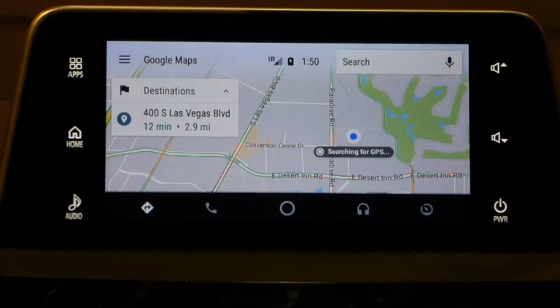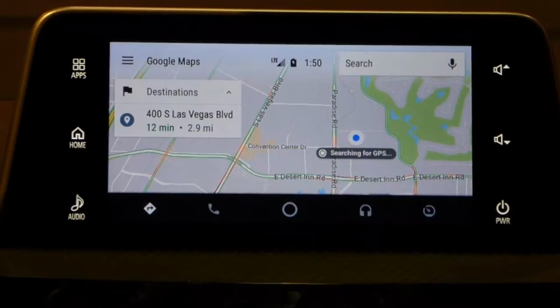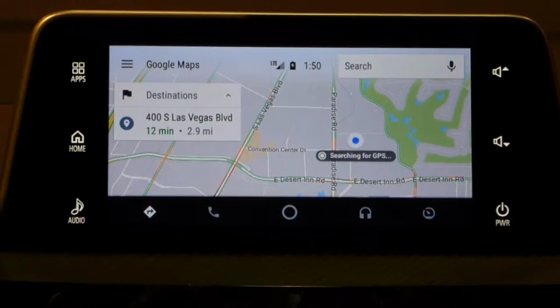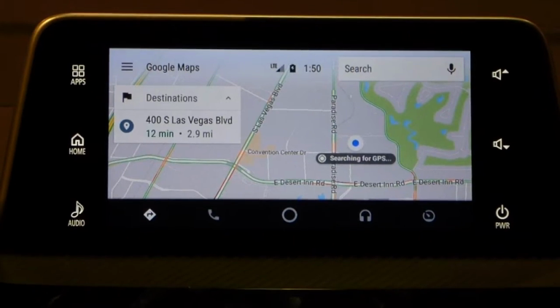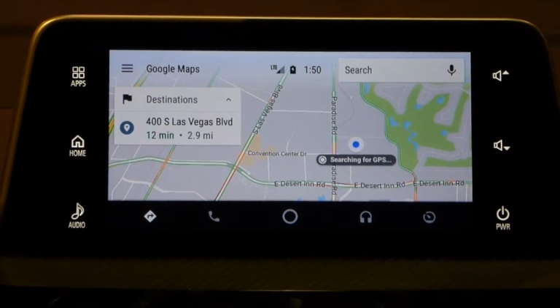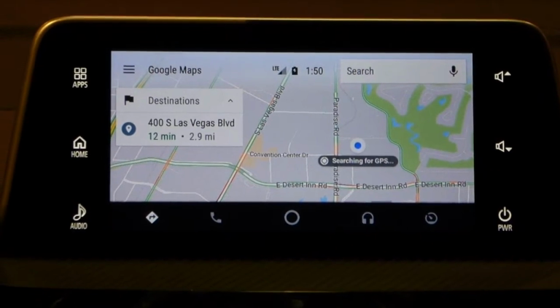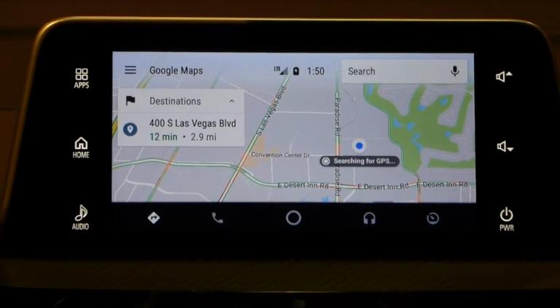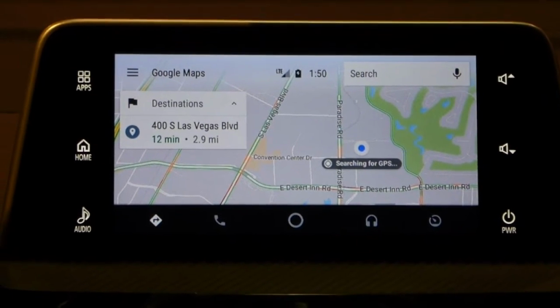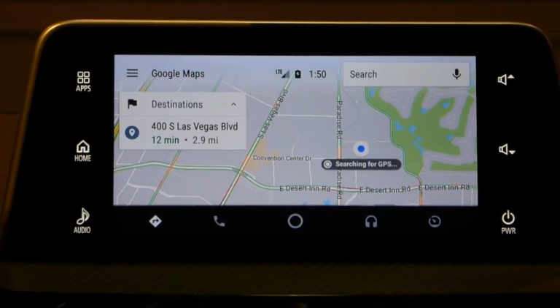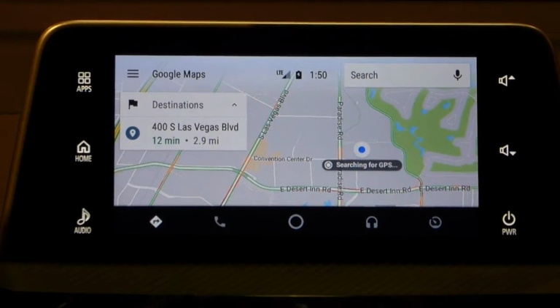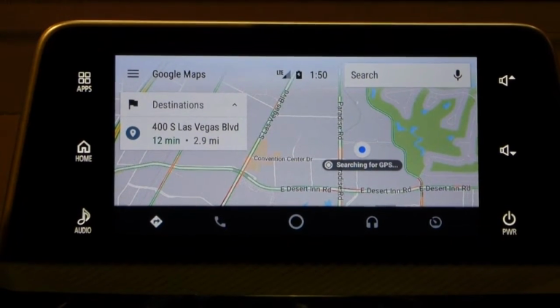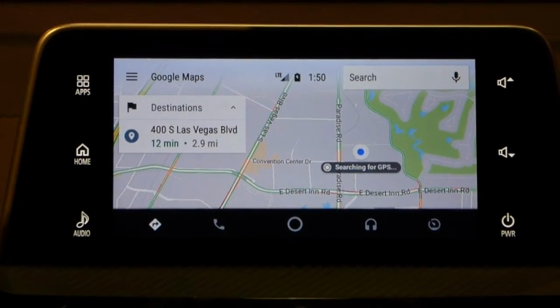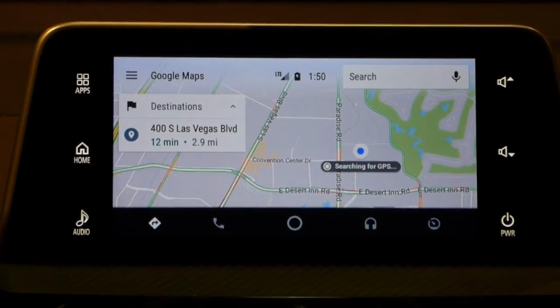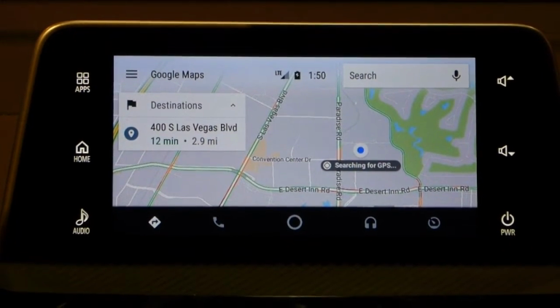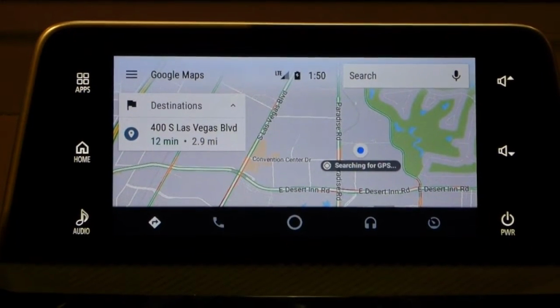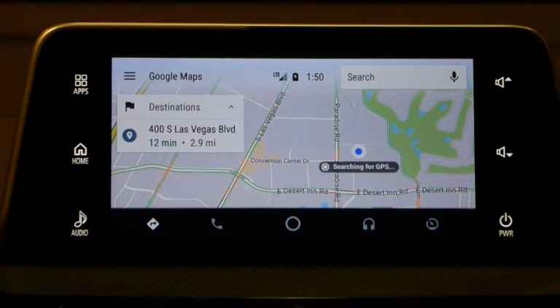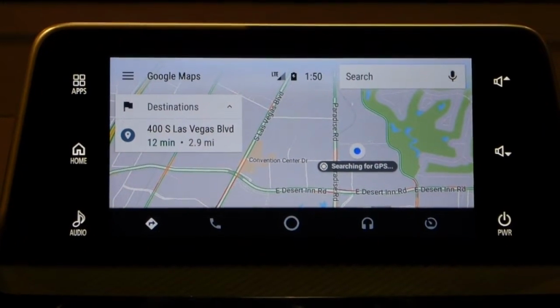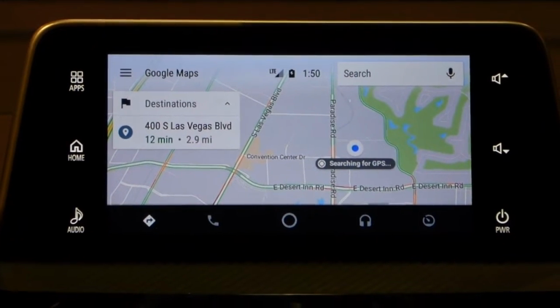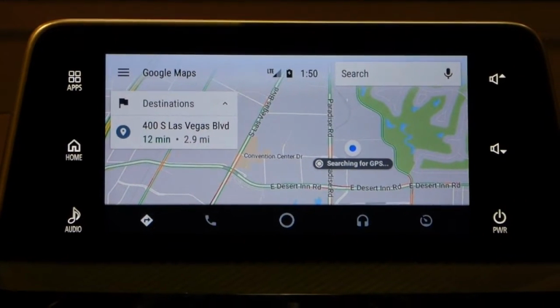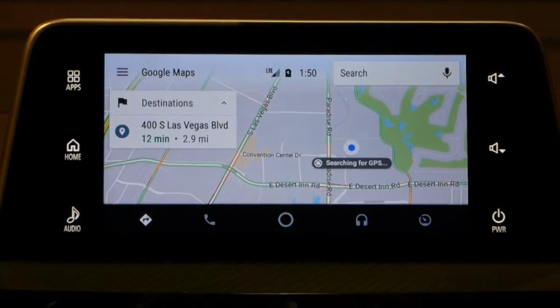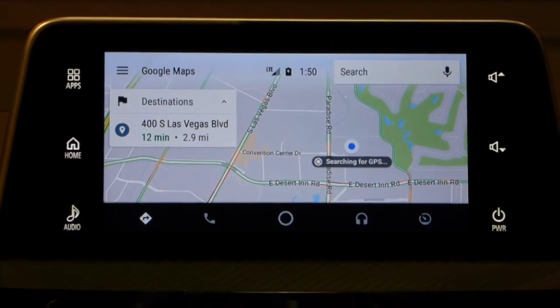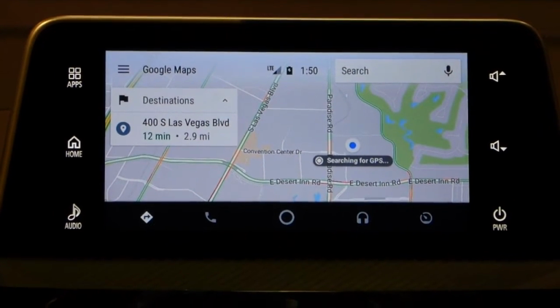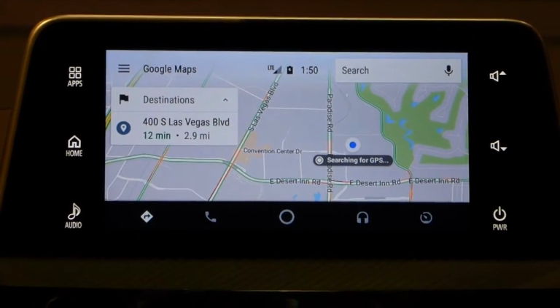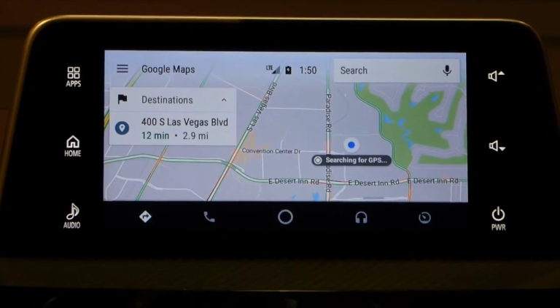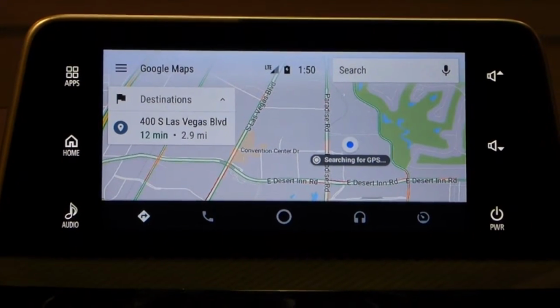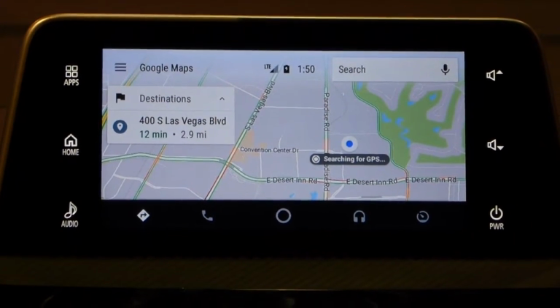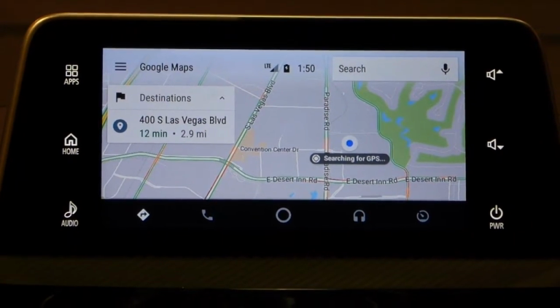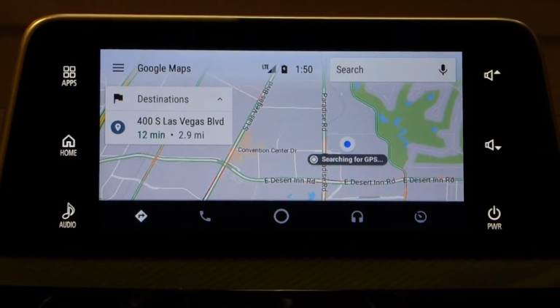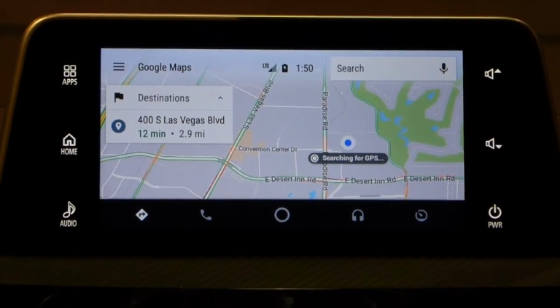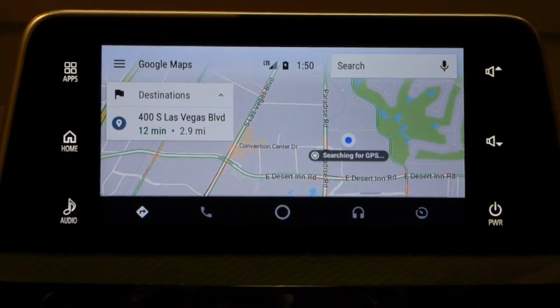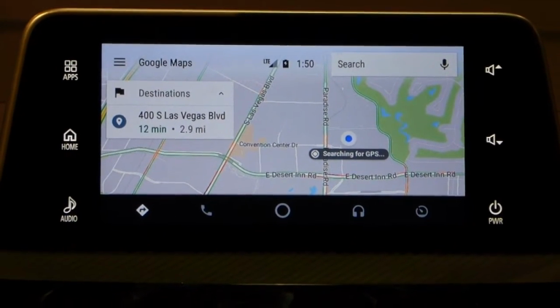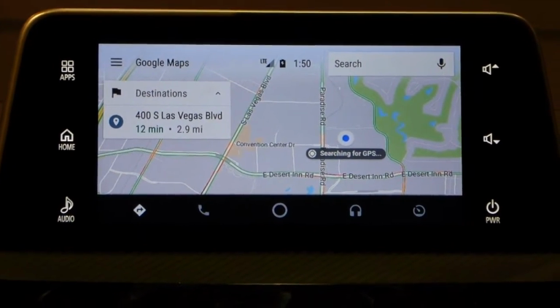It's raining. So I'm on my way to work. Let's navigate.